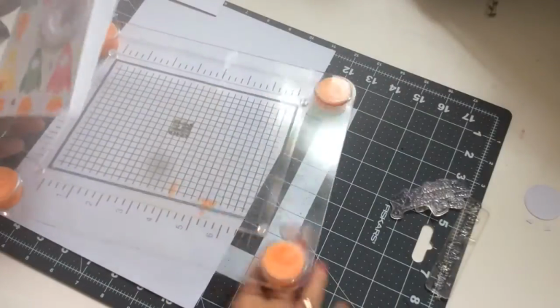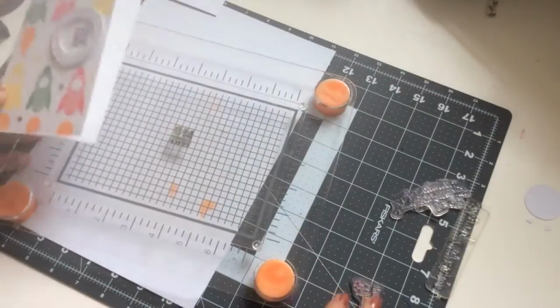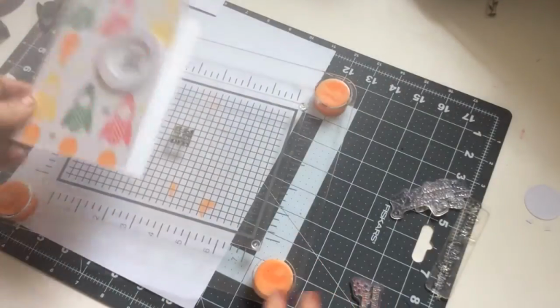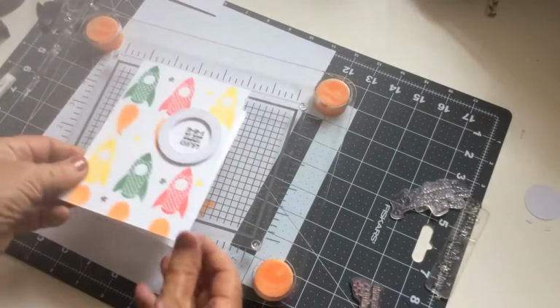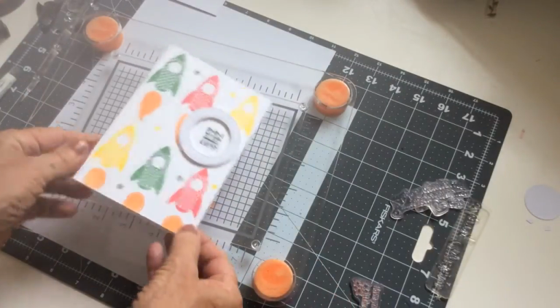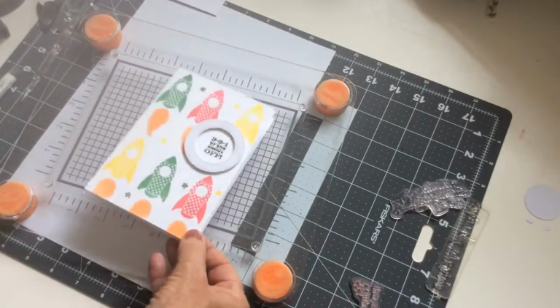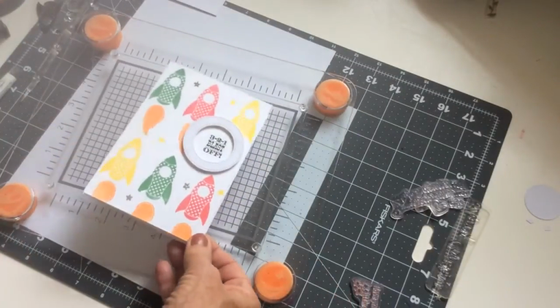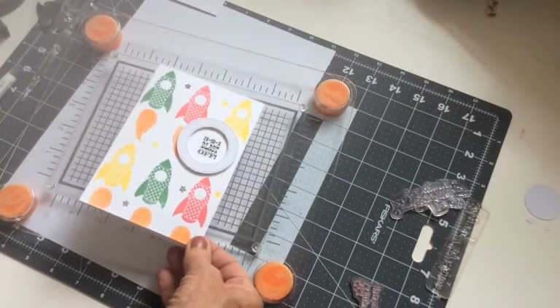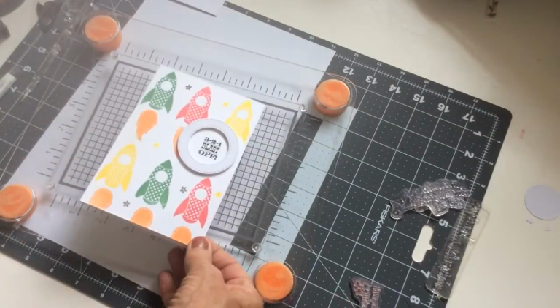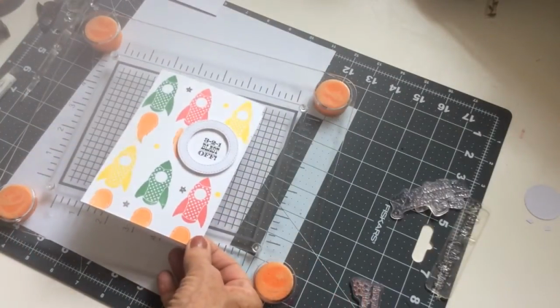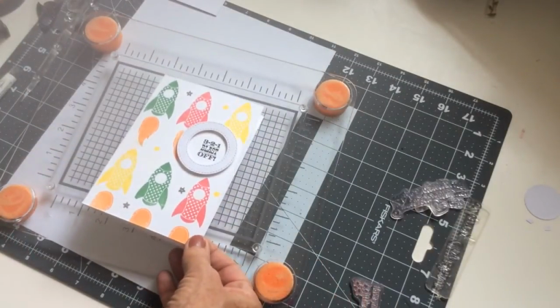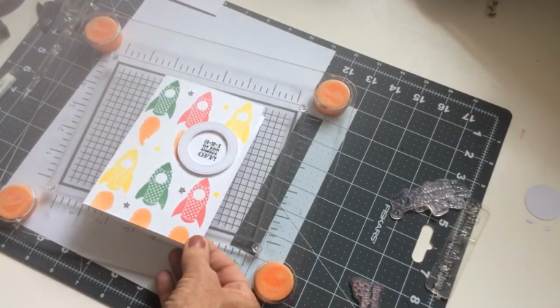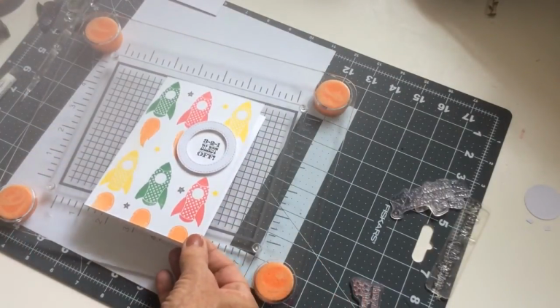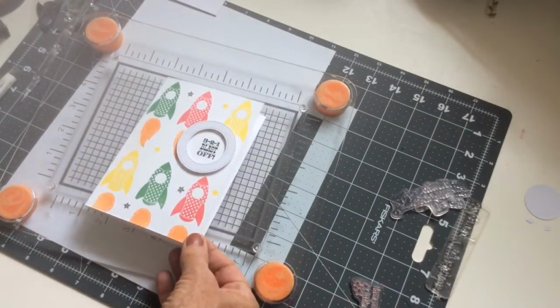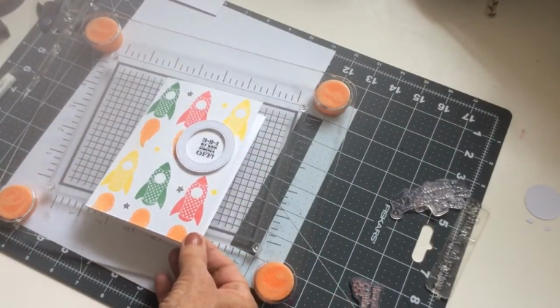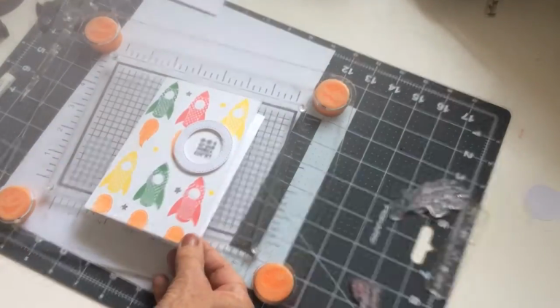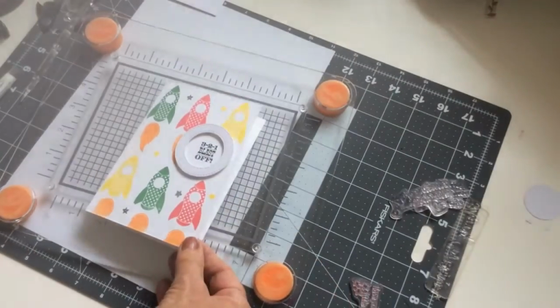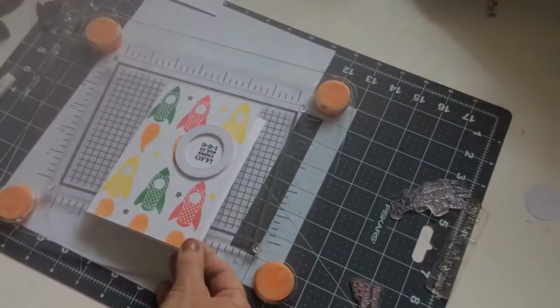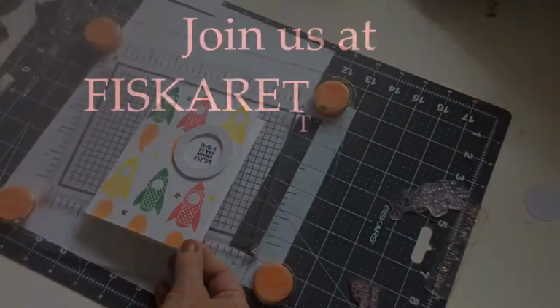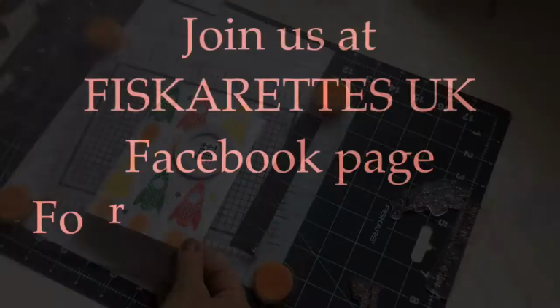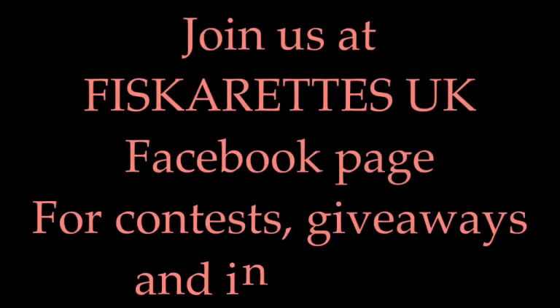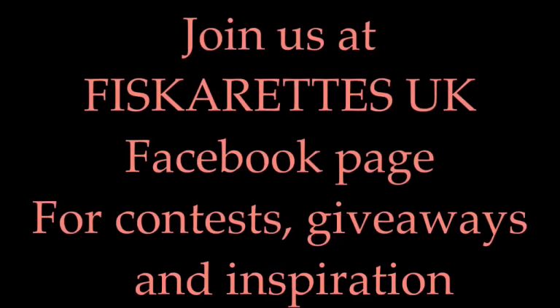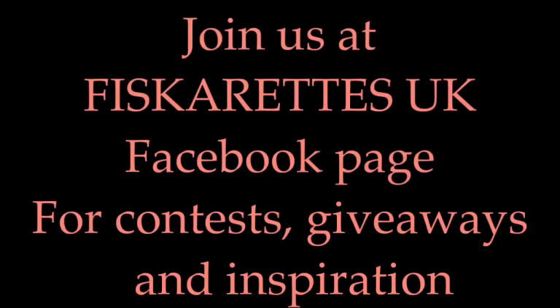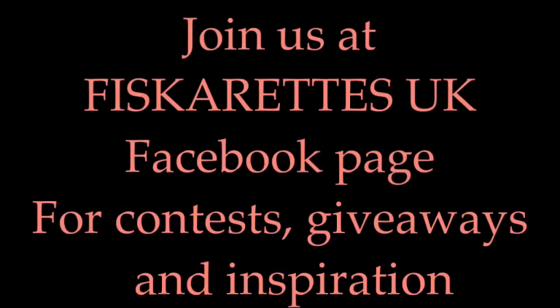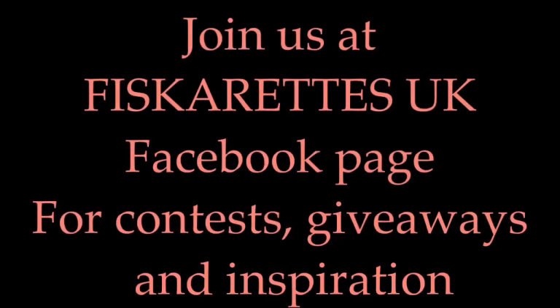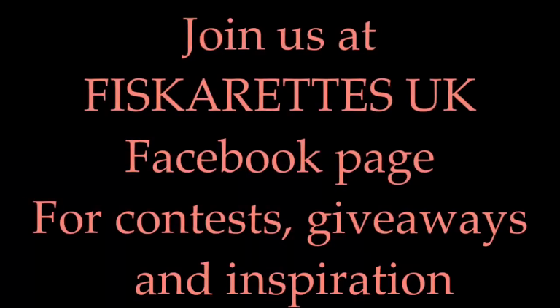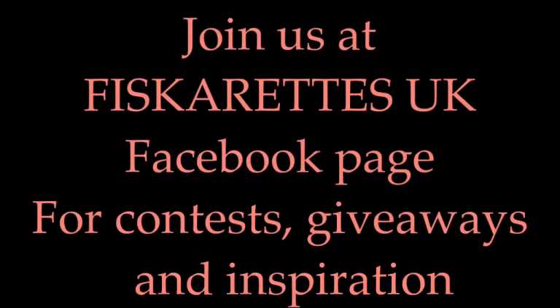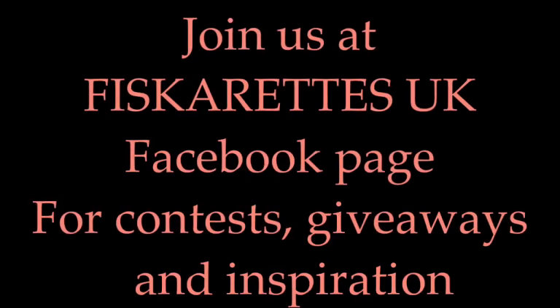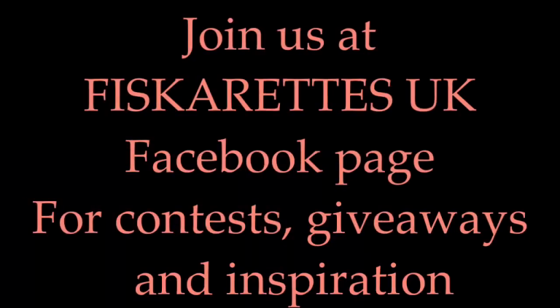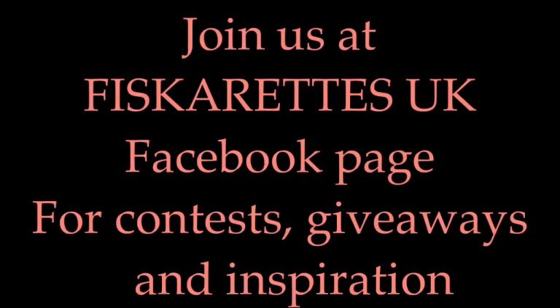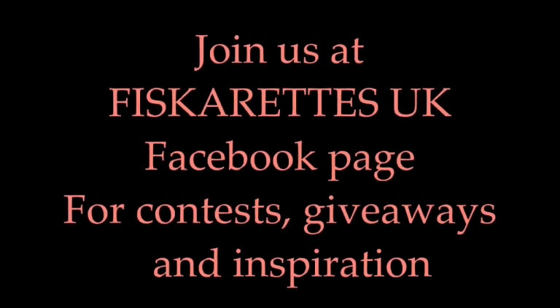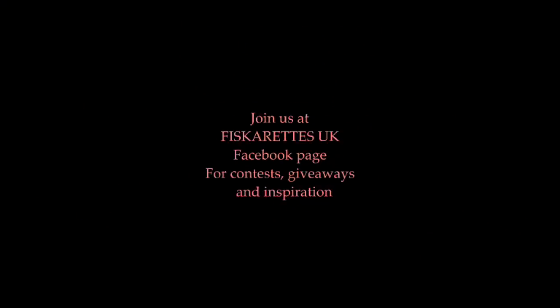And there we go! I just wanted to show you how easy it was to do repeat stamping with this tool, so I hope that's helped any of you who wondered exactly what this did. Thank you for watching, bye bye.